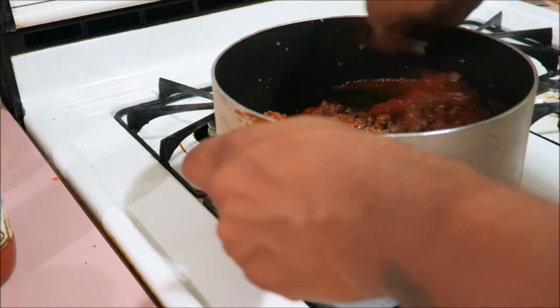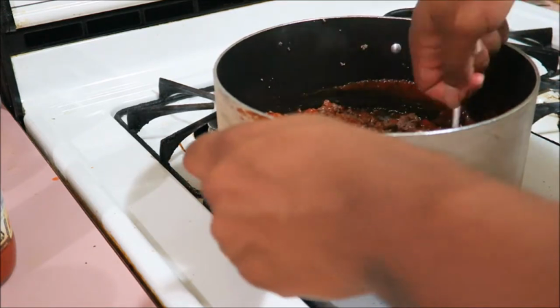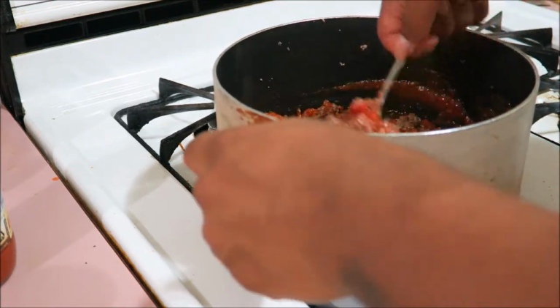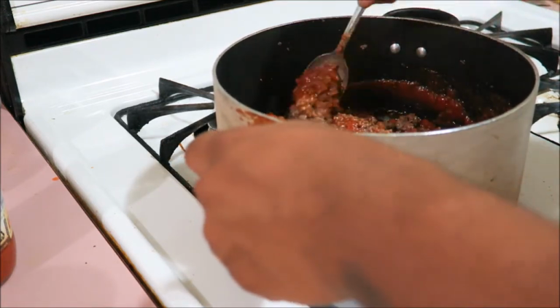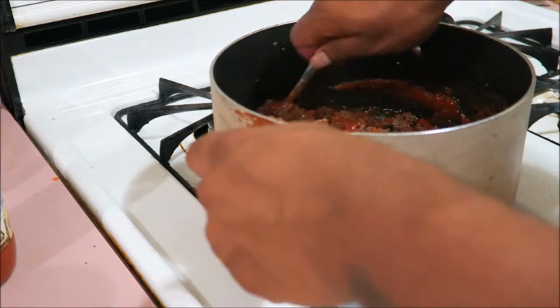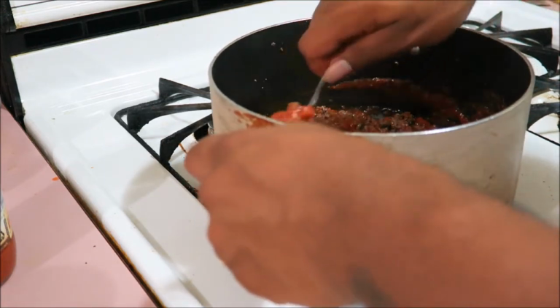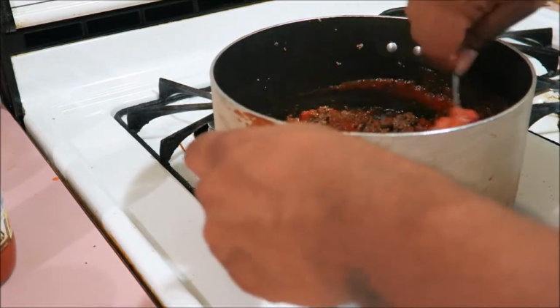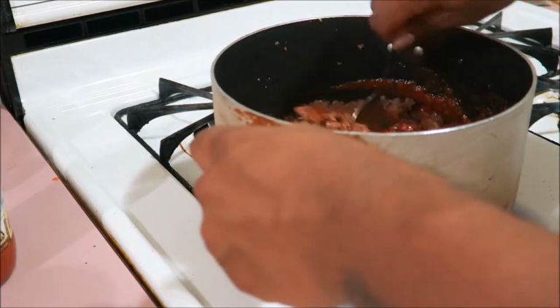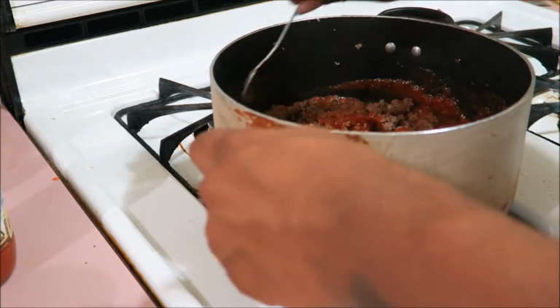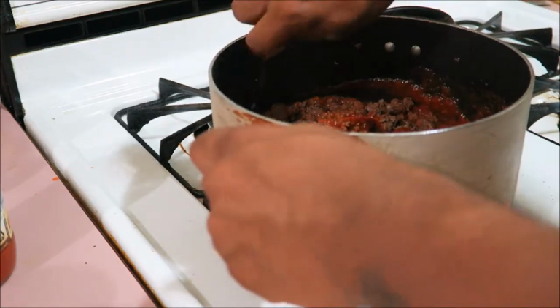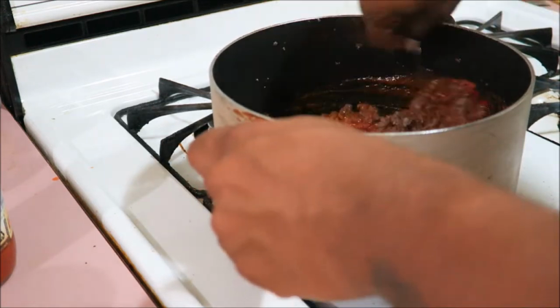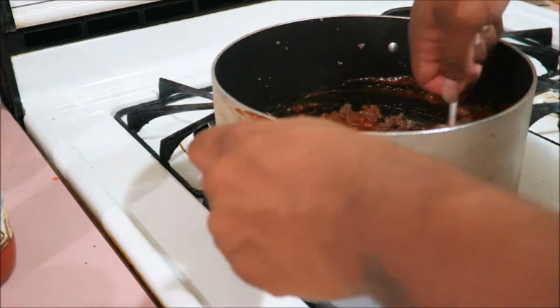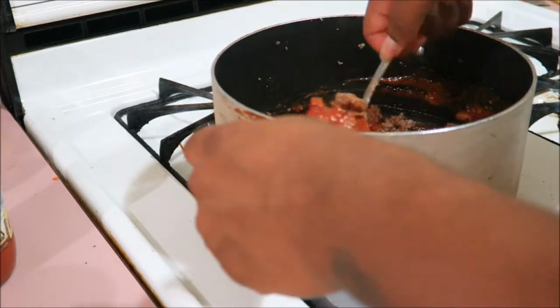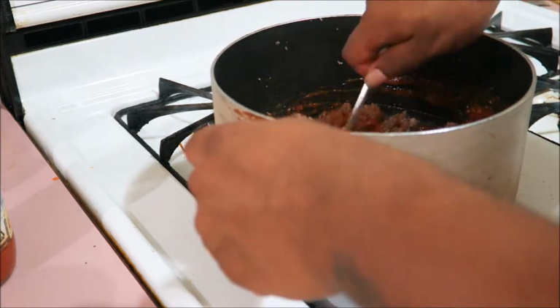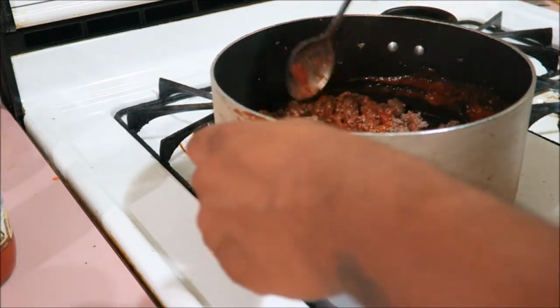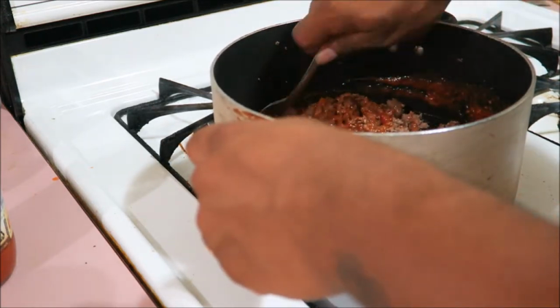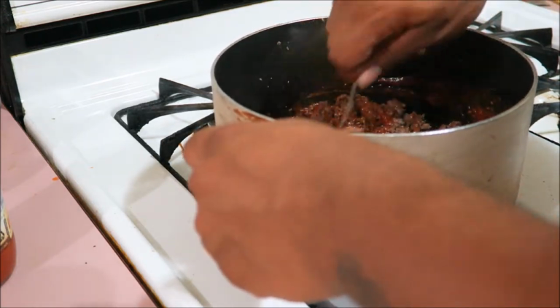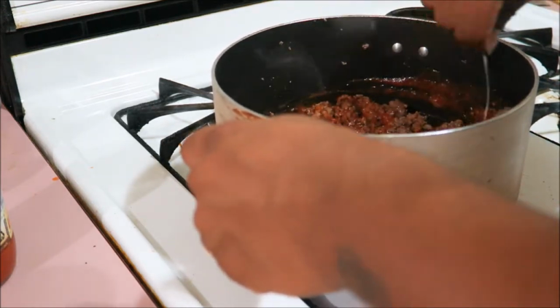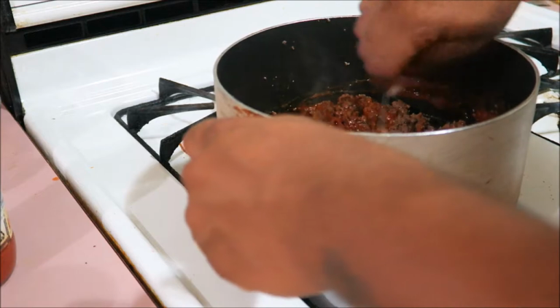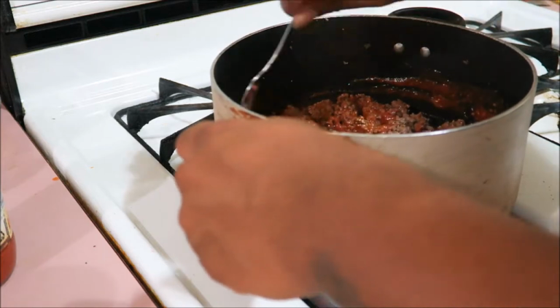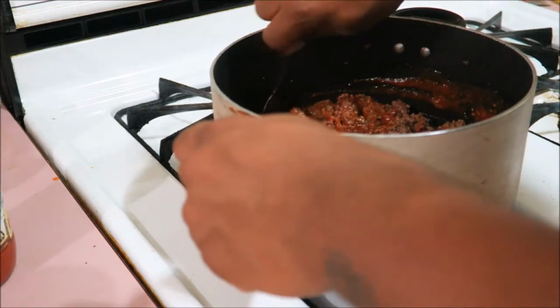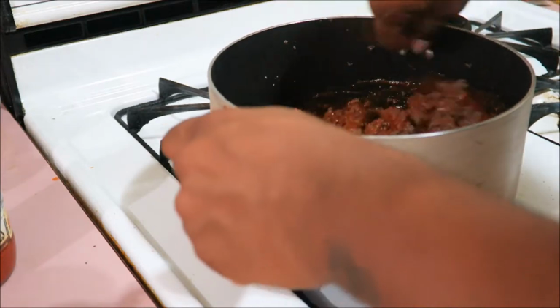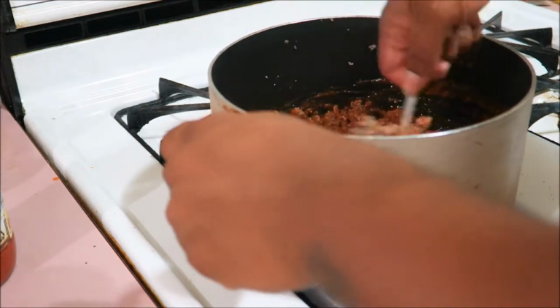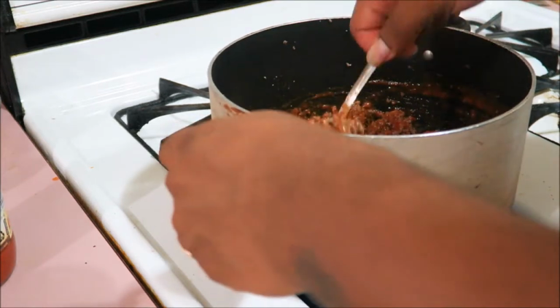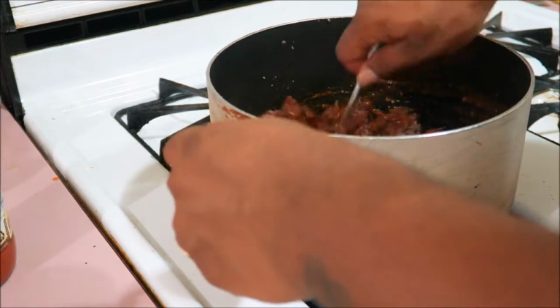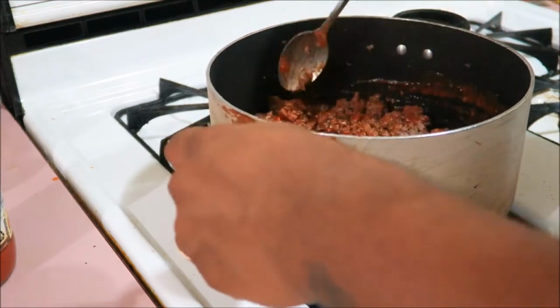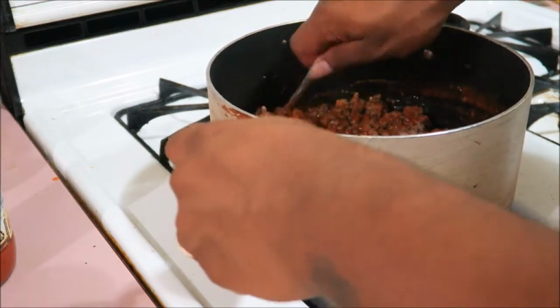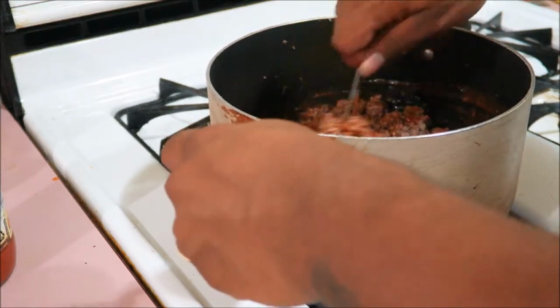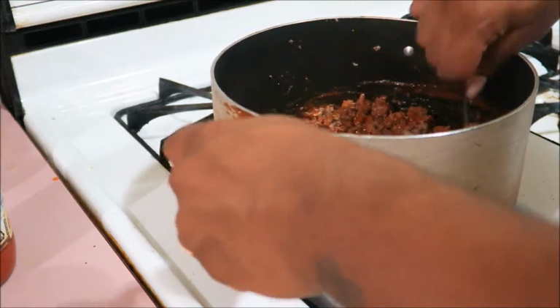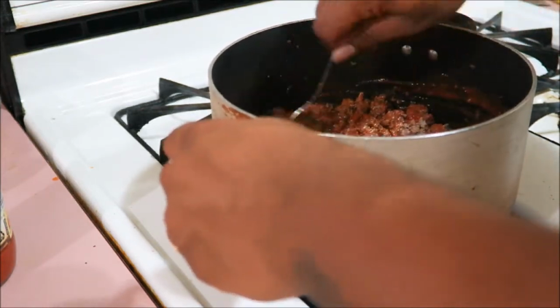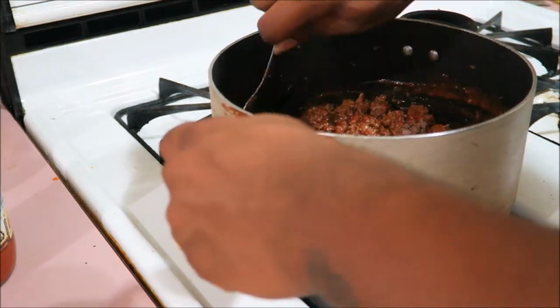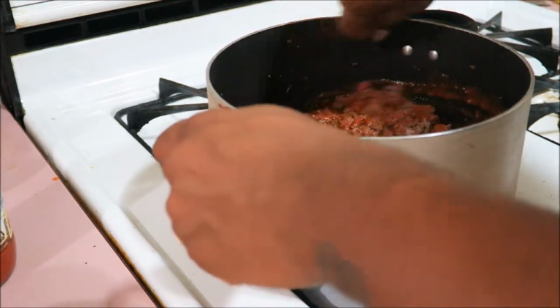After I put my noodles in there, I stir it around a little bit more, and then I add the other one to it.